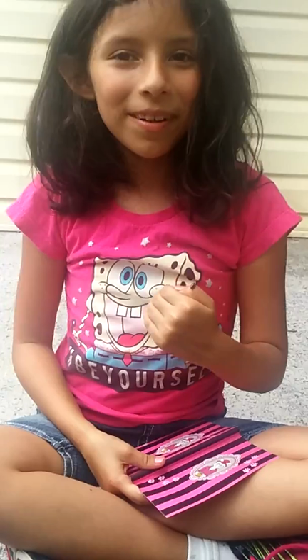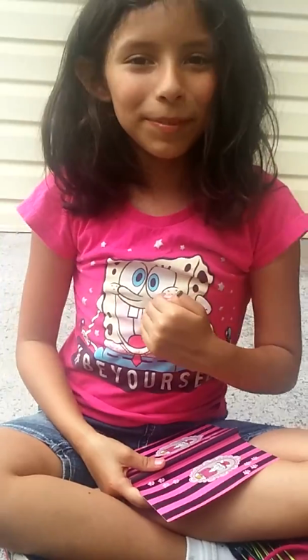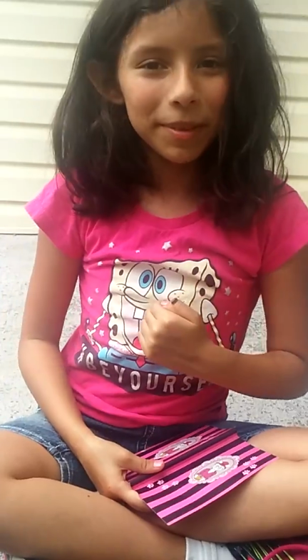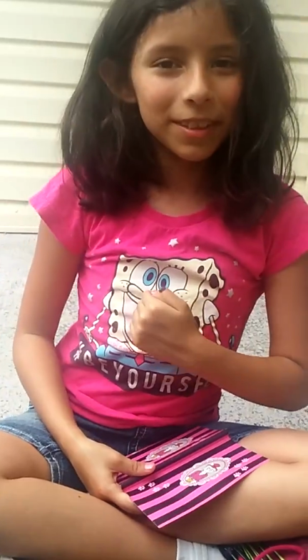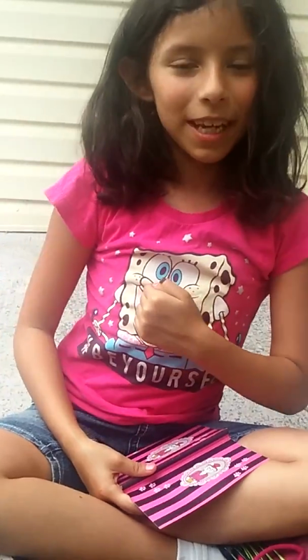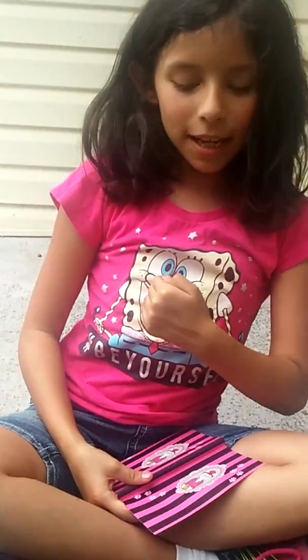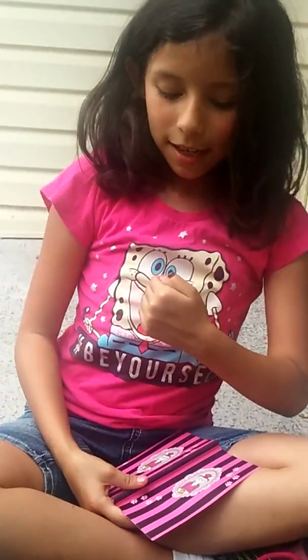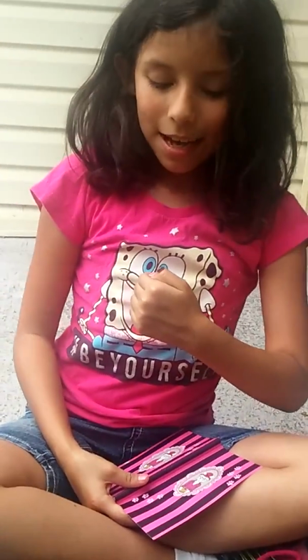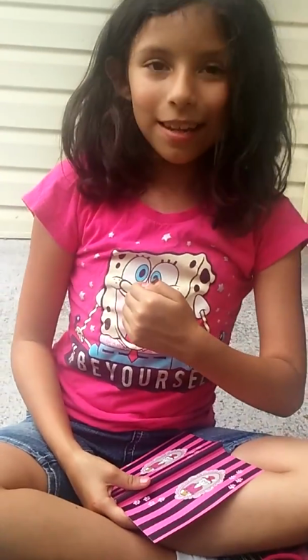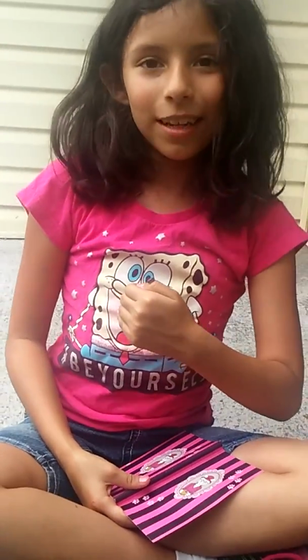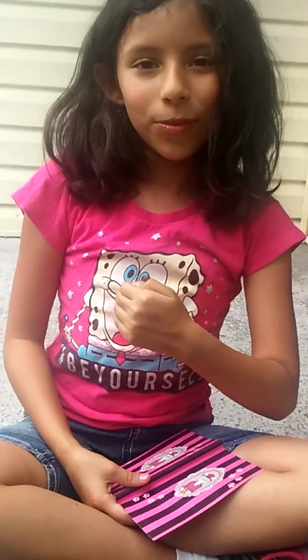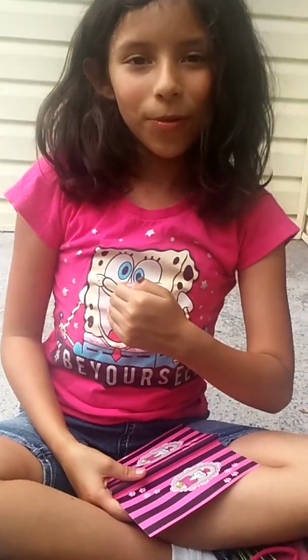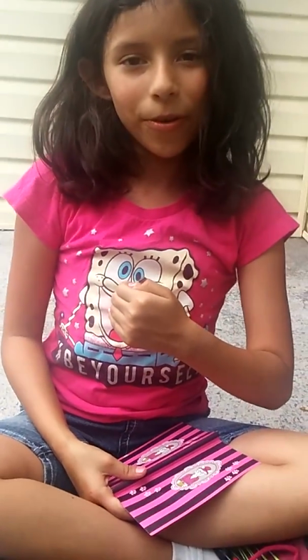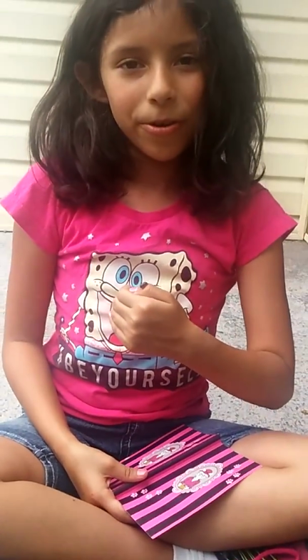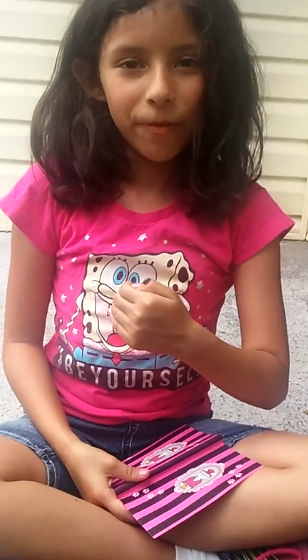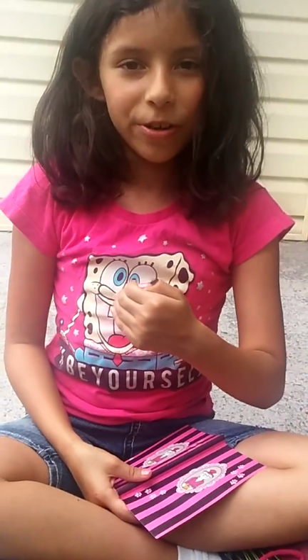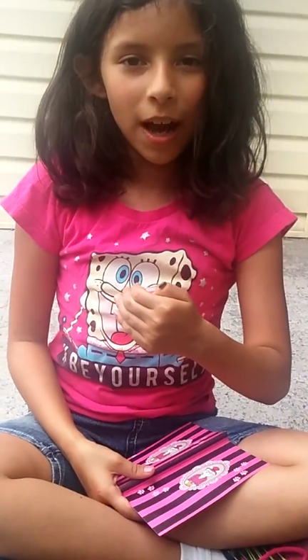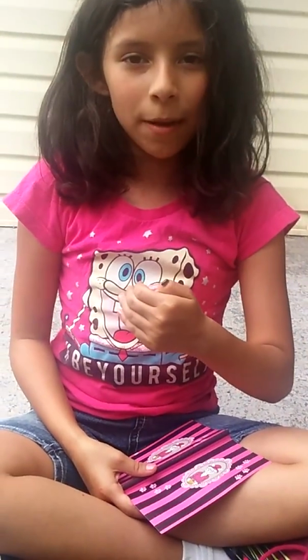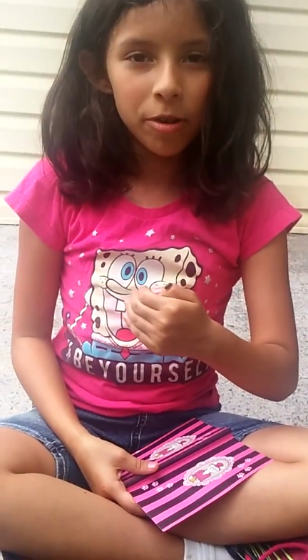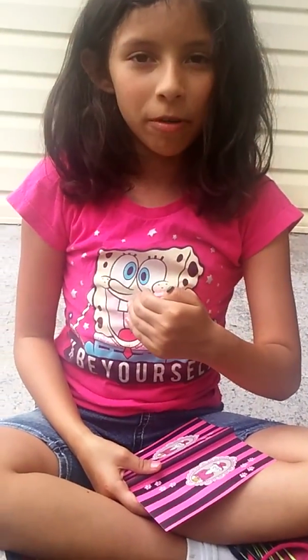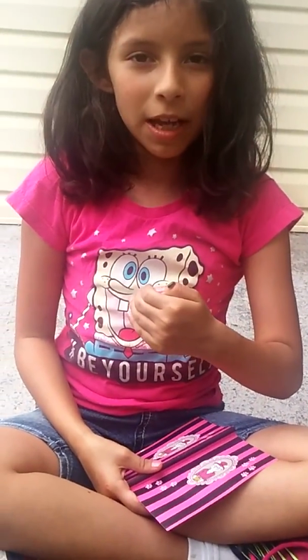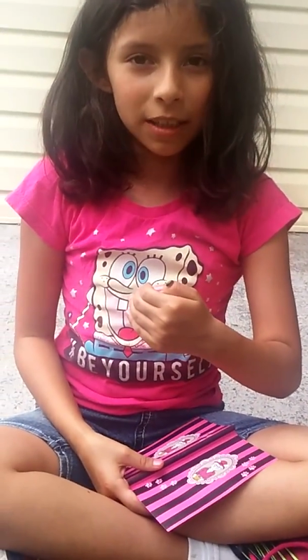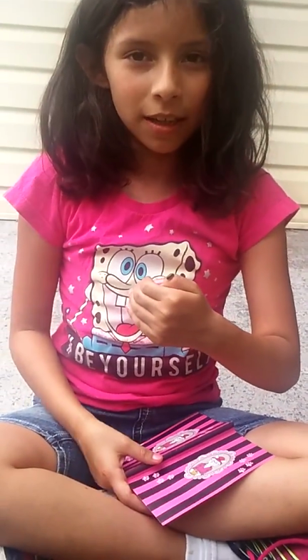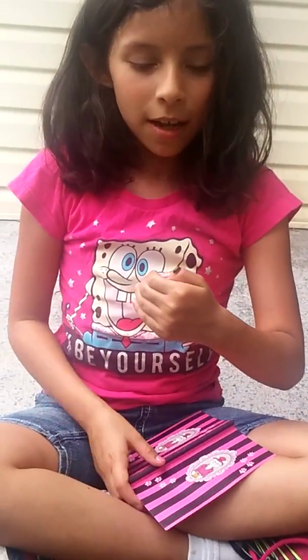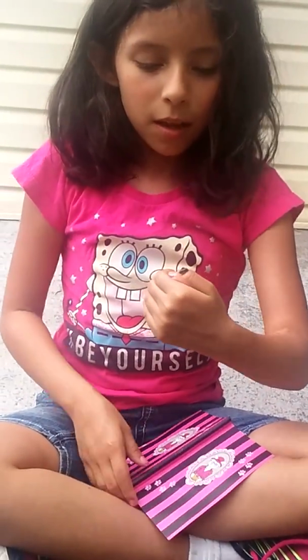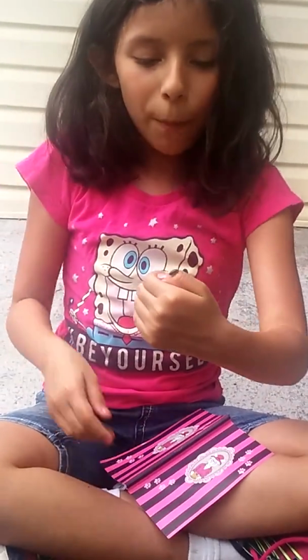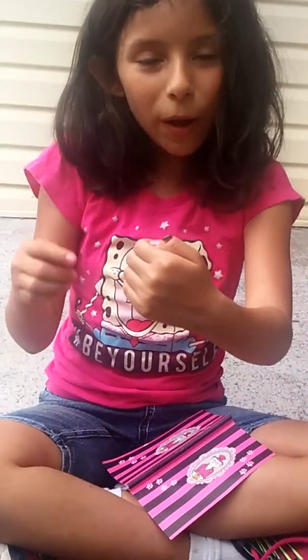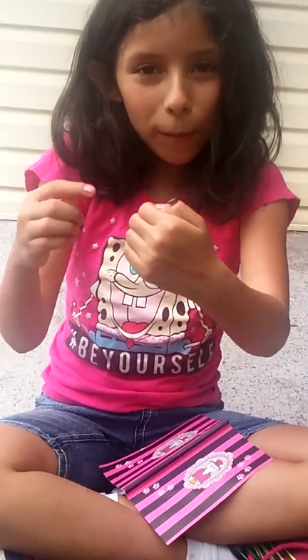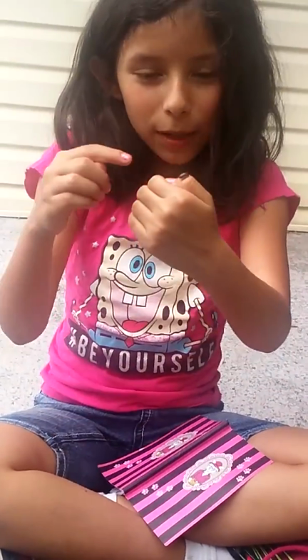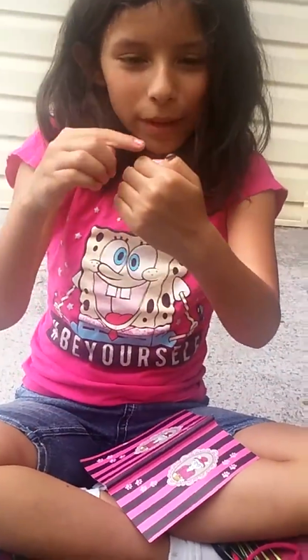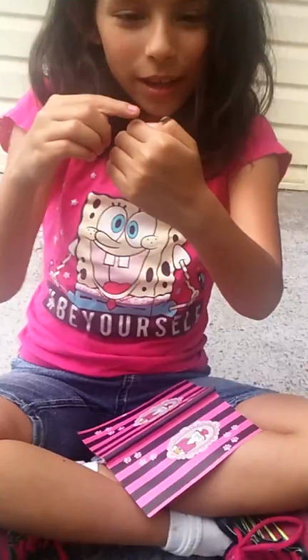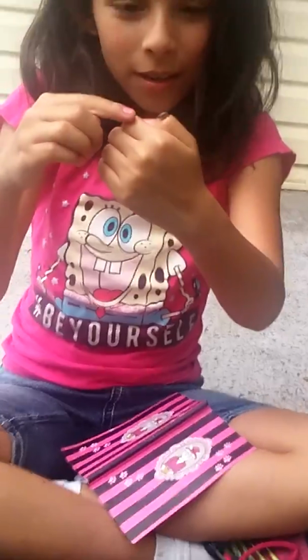Welcome to Girls Camp, and this week for Creature Feature, I am showcasing the Pill Millipede.